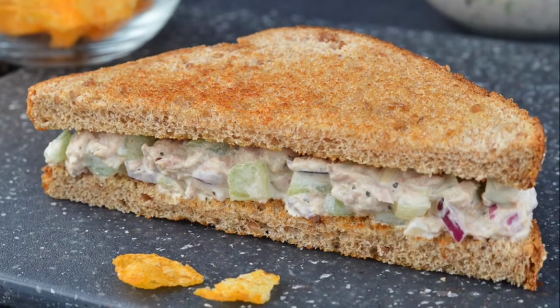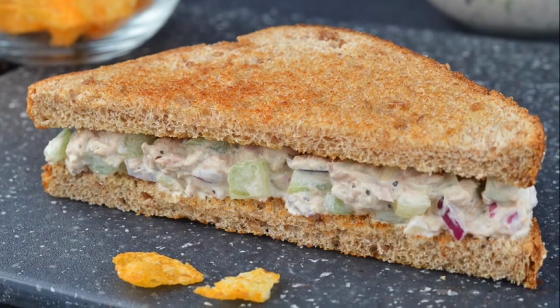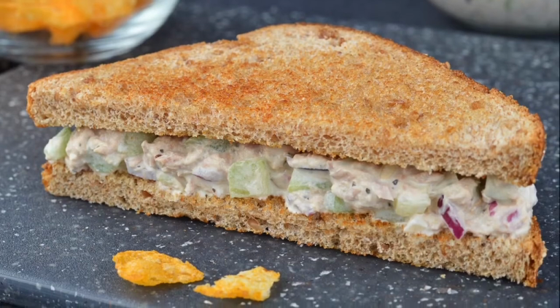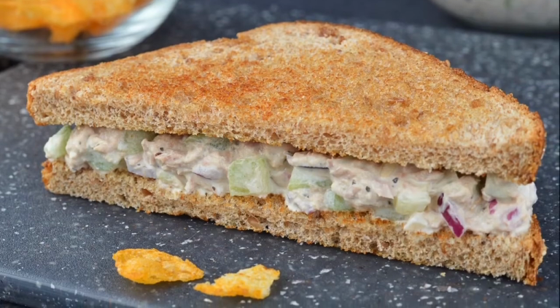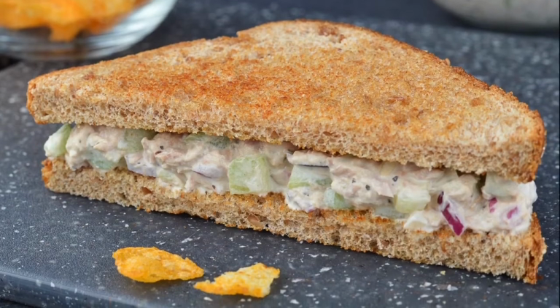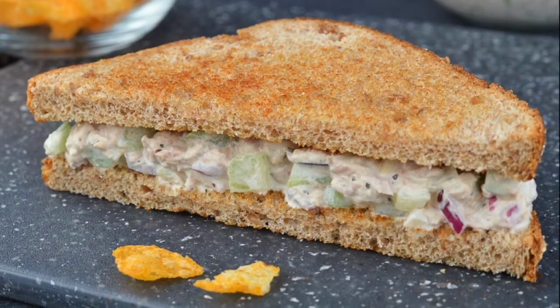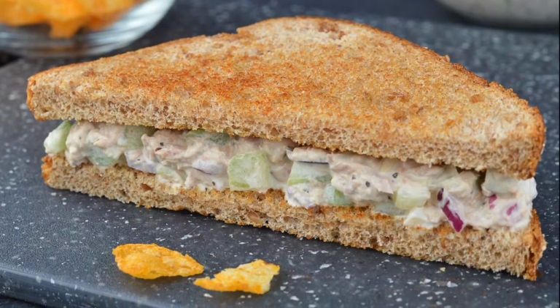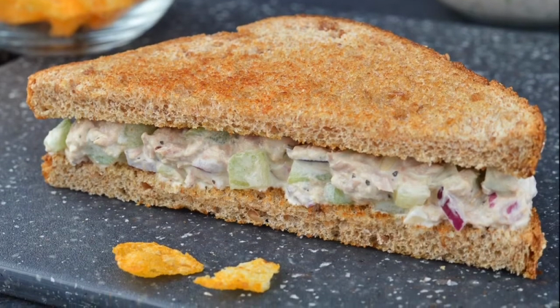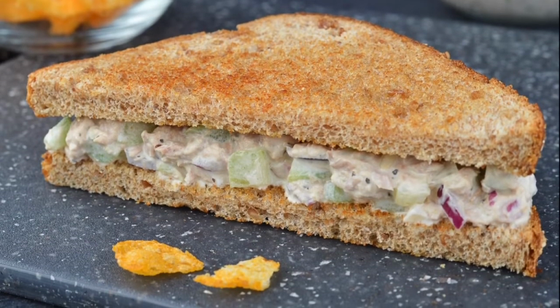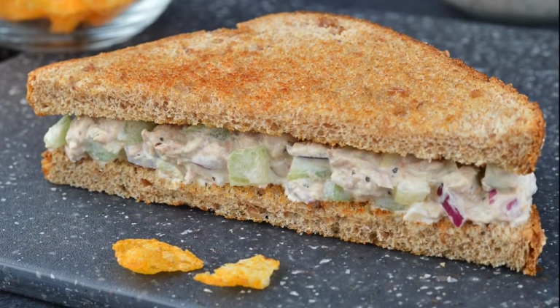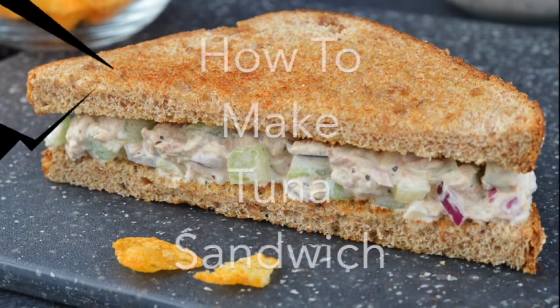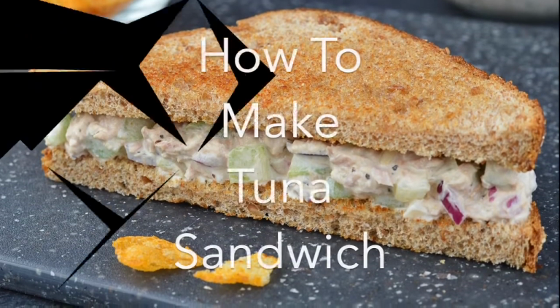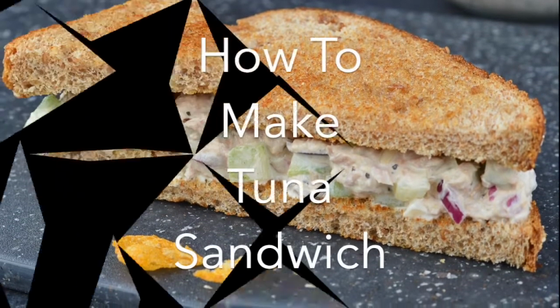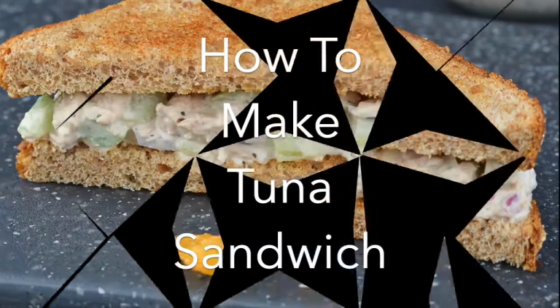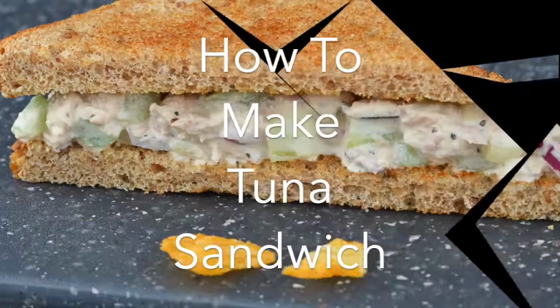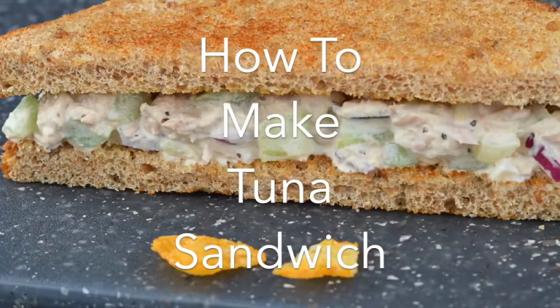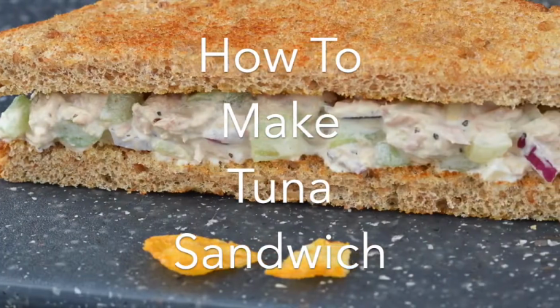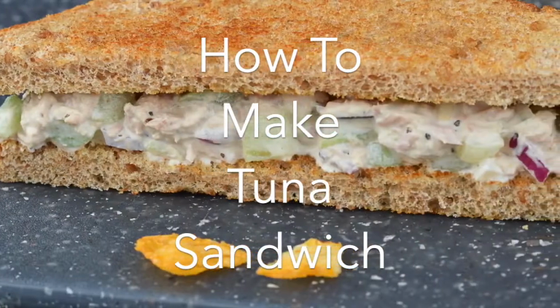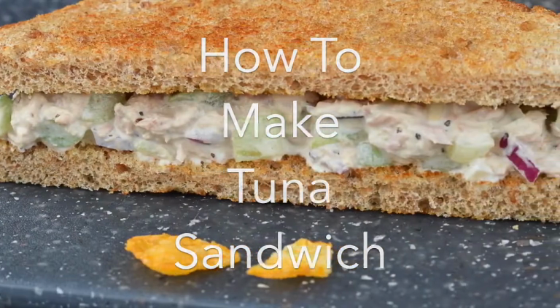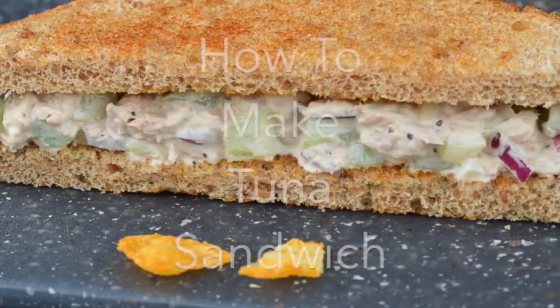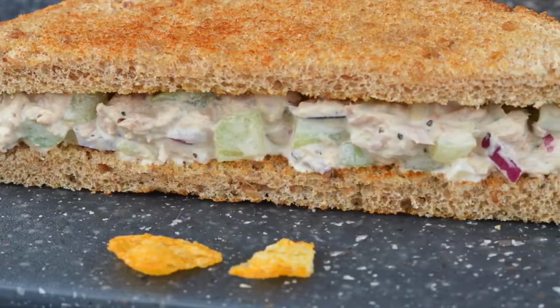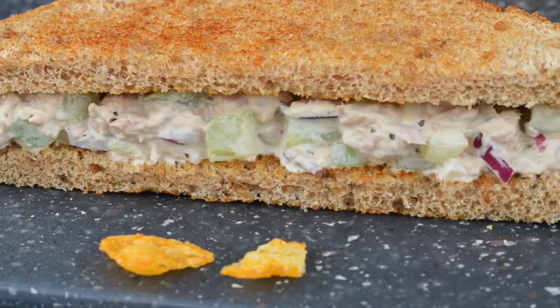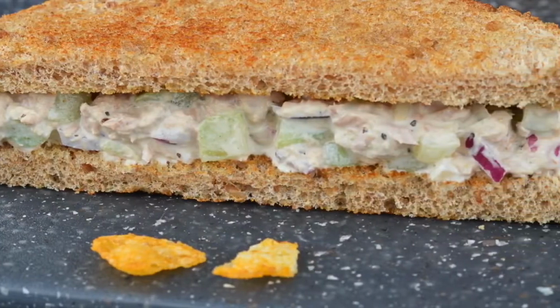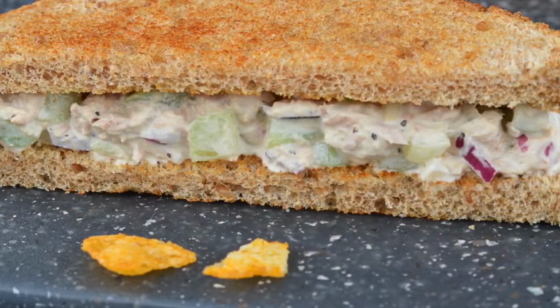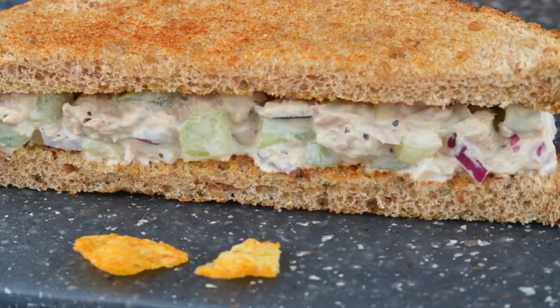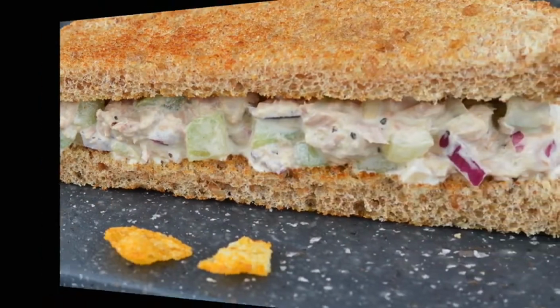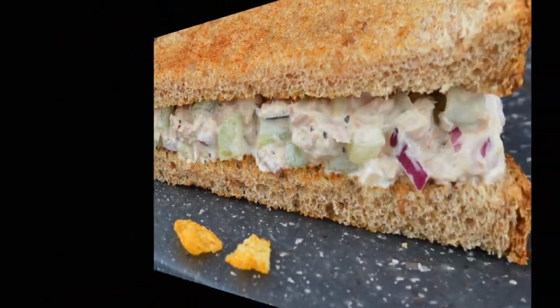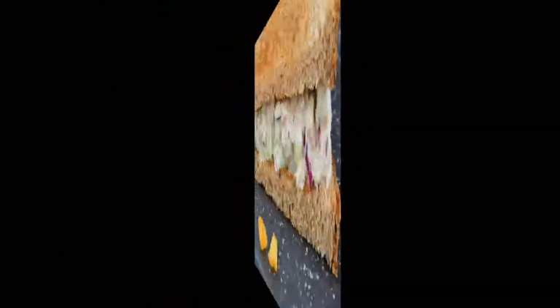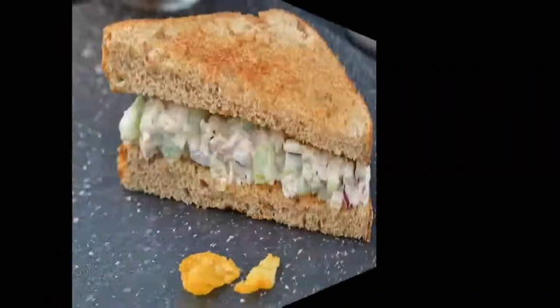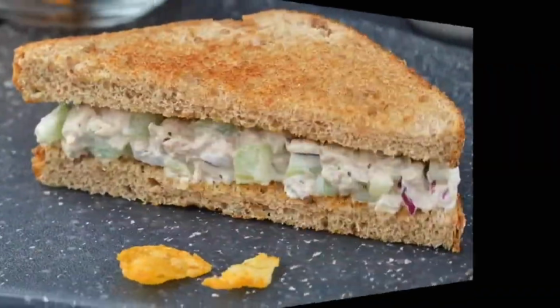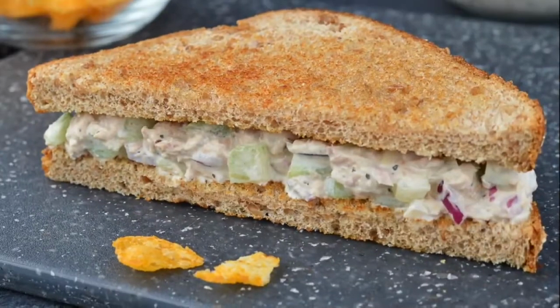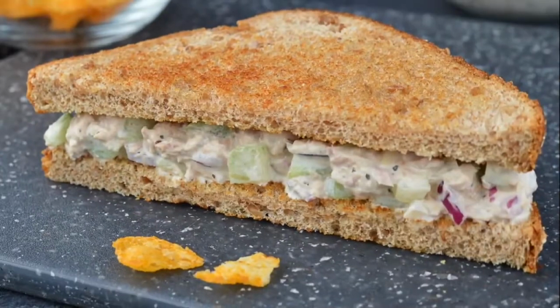Hey everybody, today we're going to be showing you how to make tuna sandwich. Tuna sandwich is a kind of food that is bread and fishes.